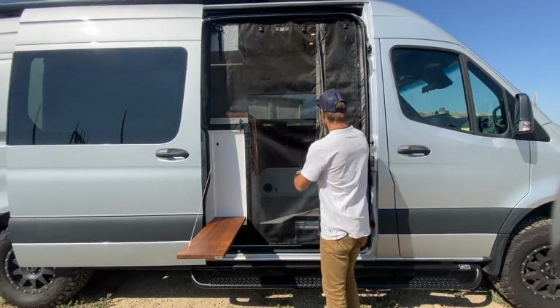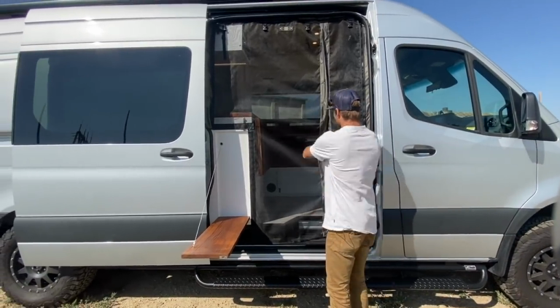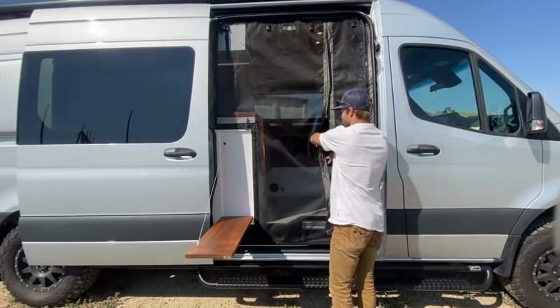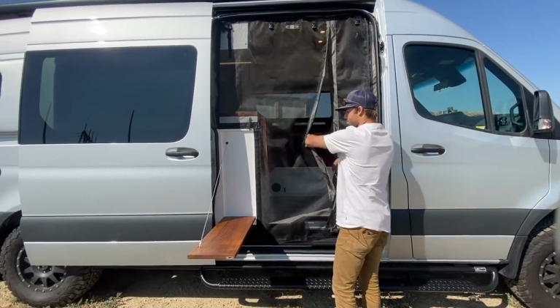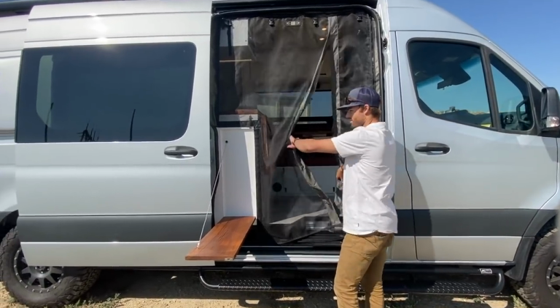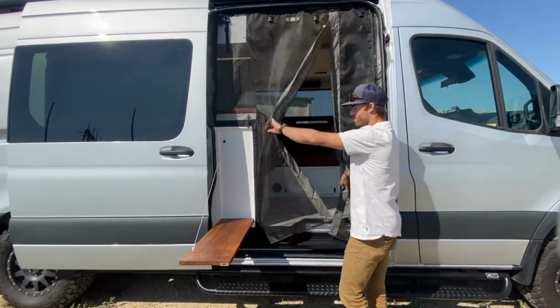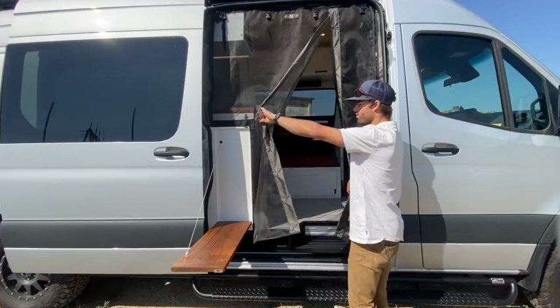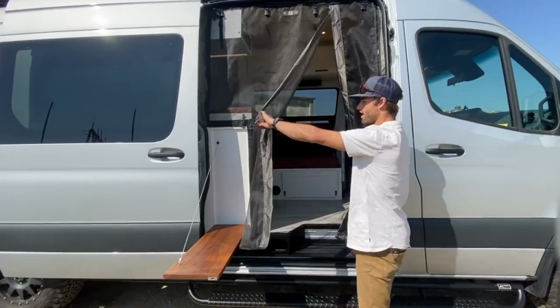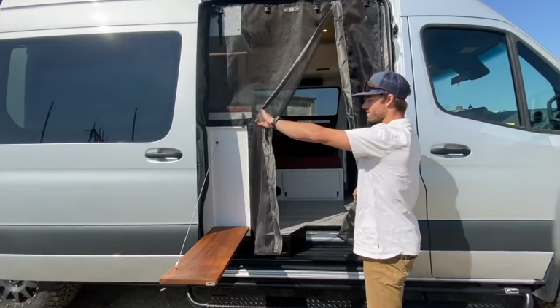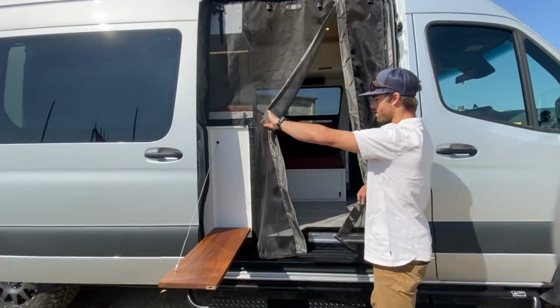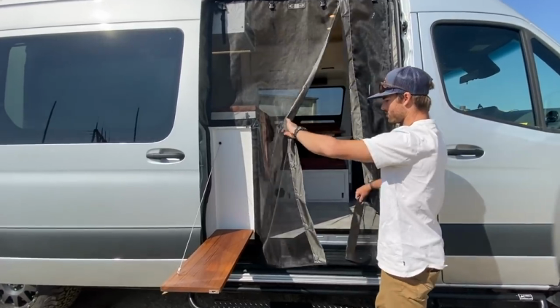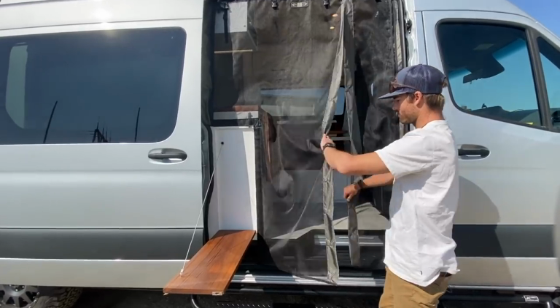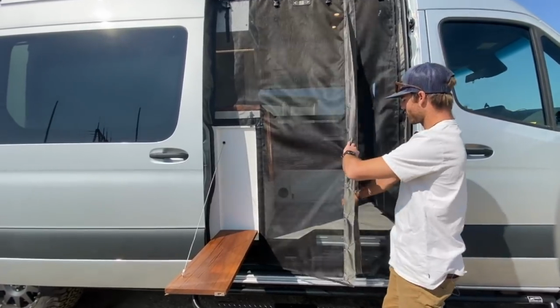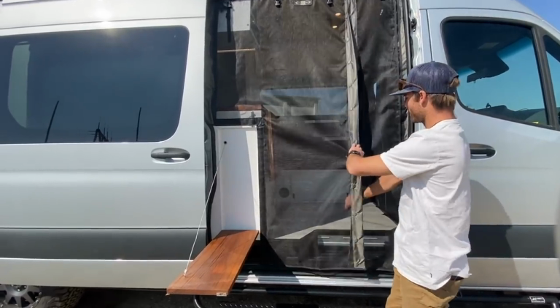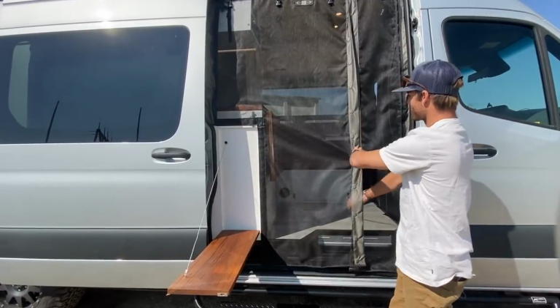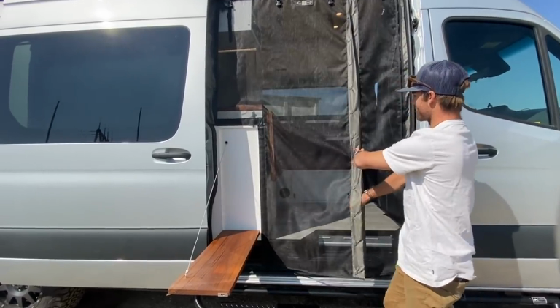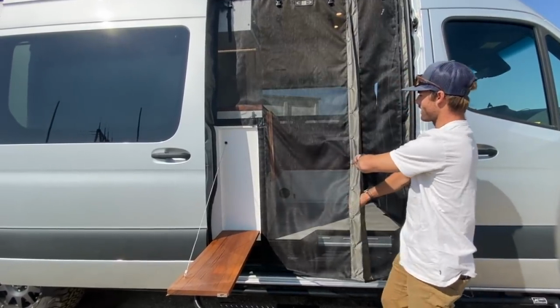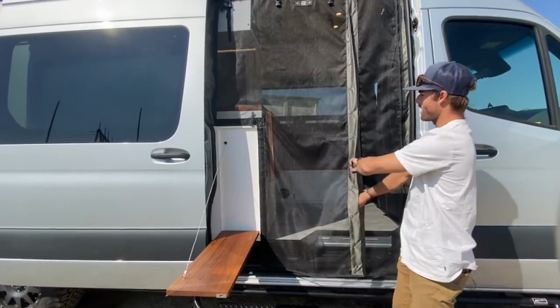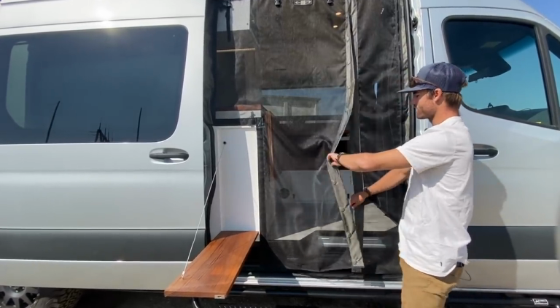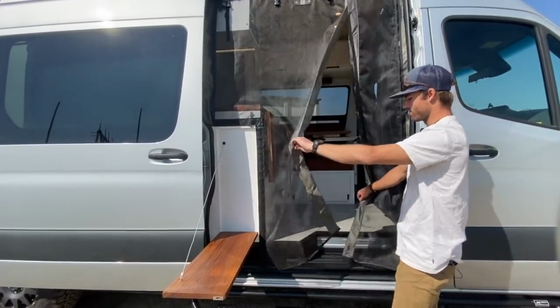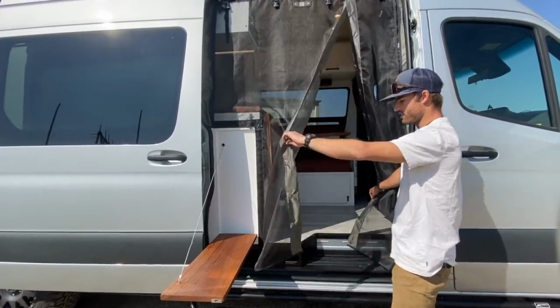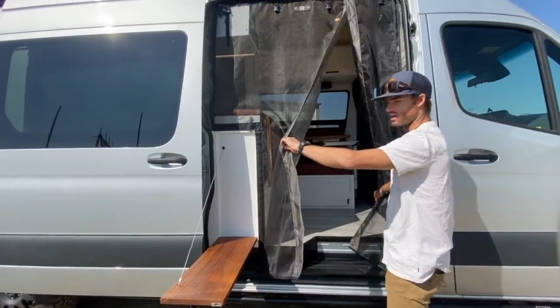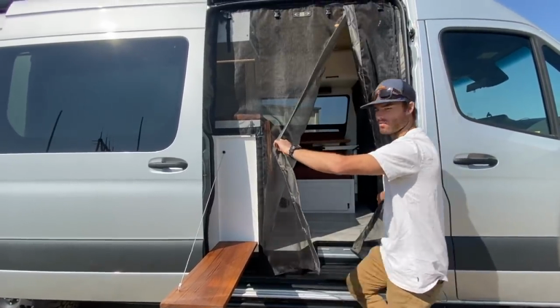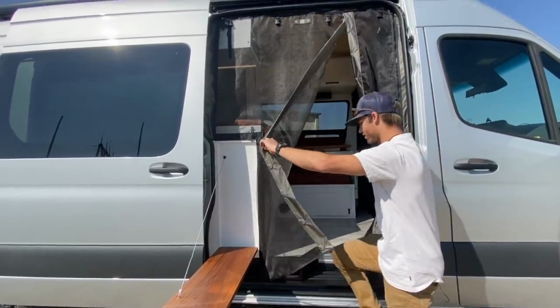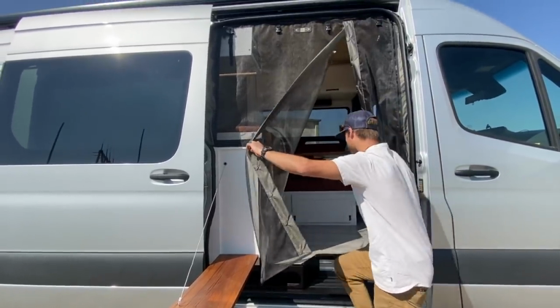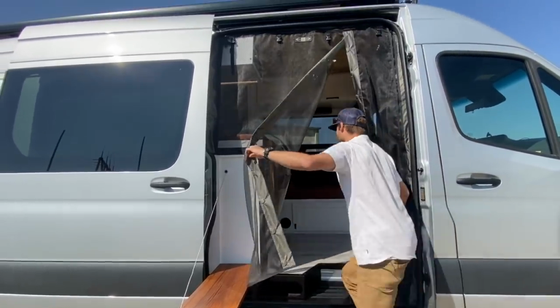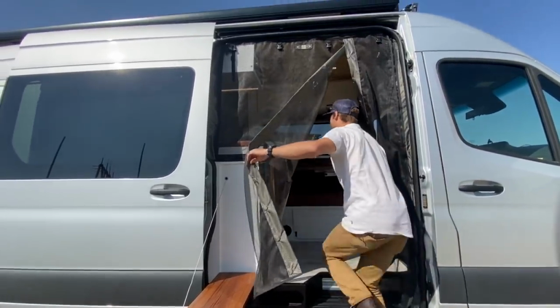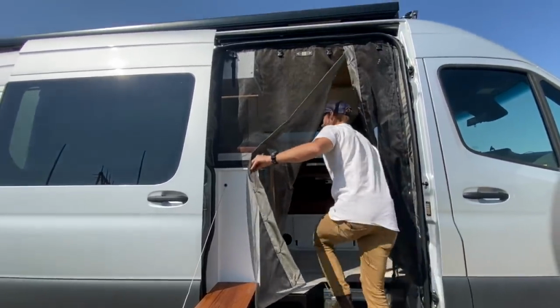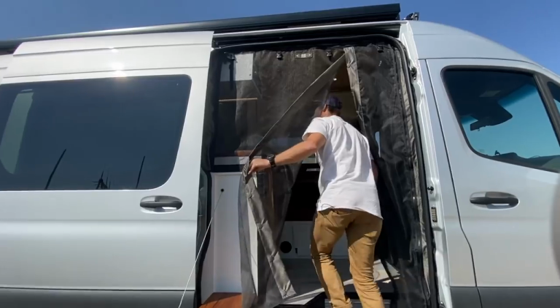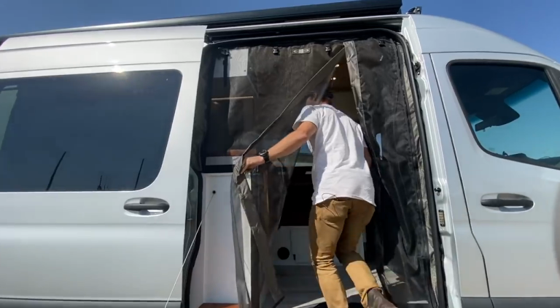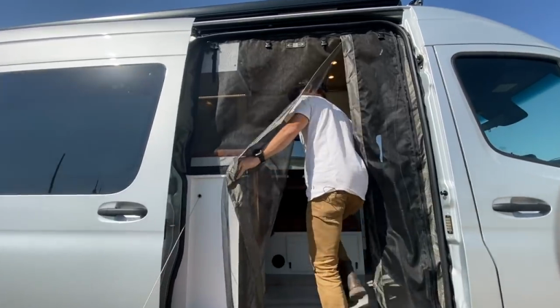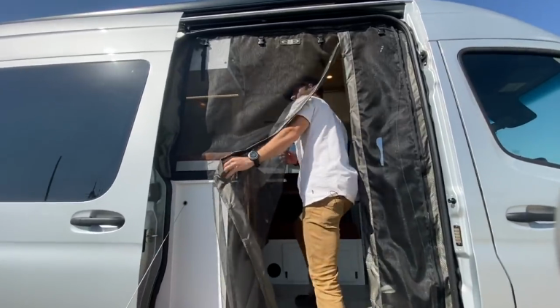As soon as you step into the vehicle, we've got these bug screens. They're magnetic, so it's easy to come through and then close back up.